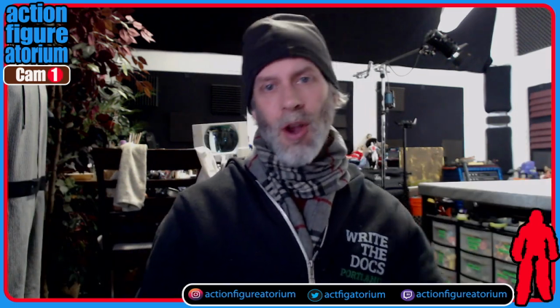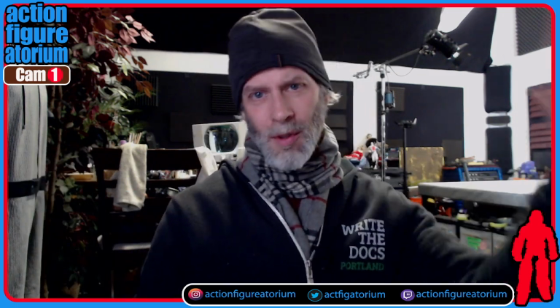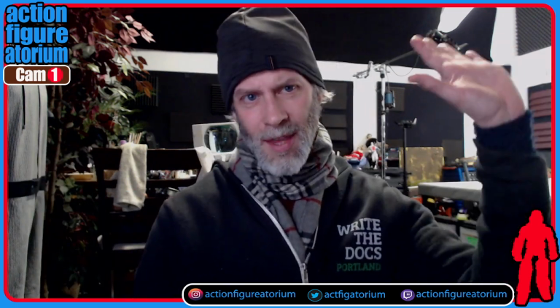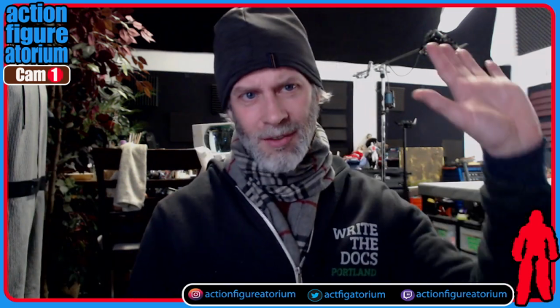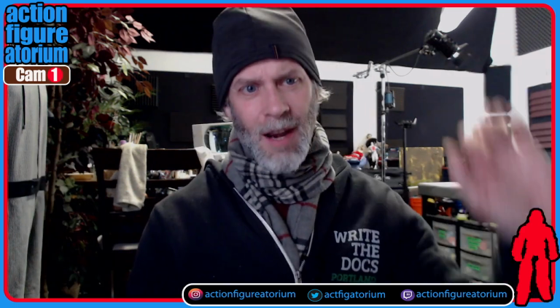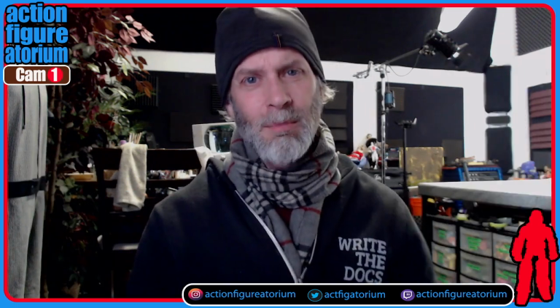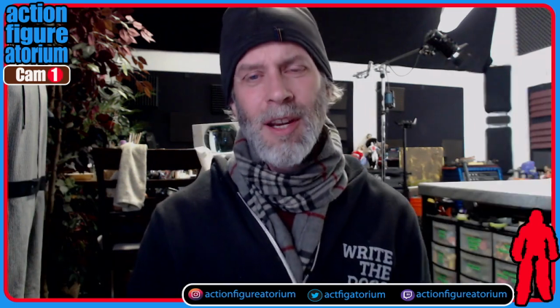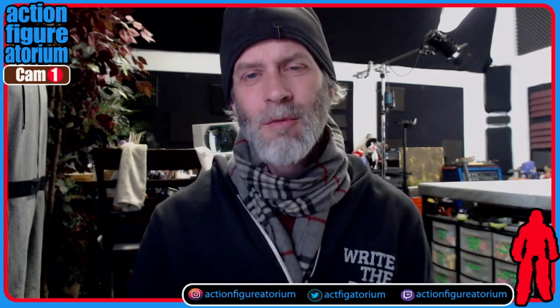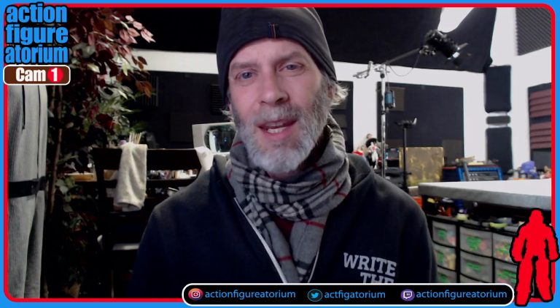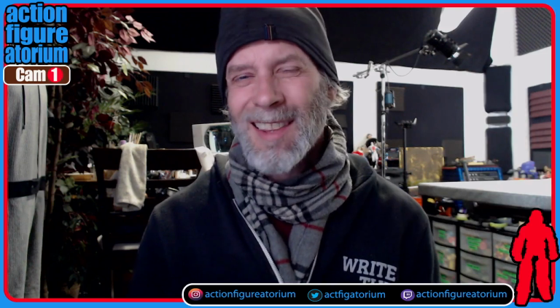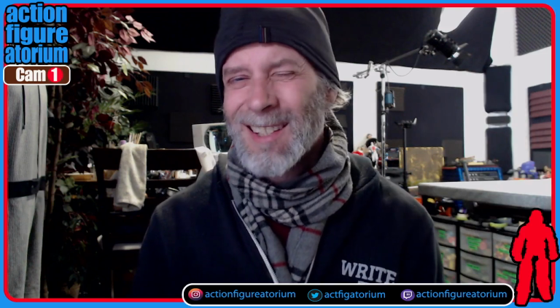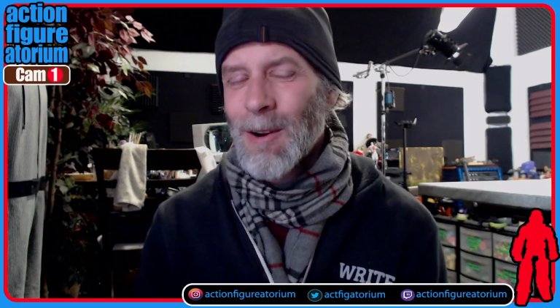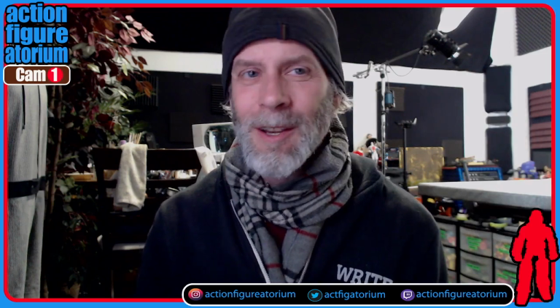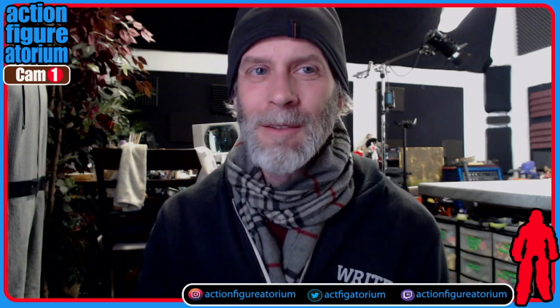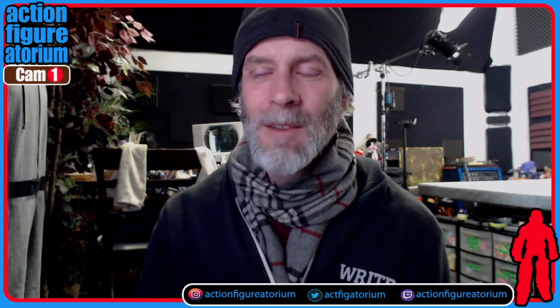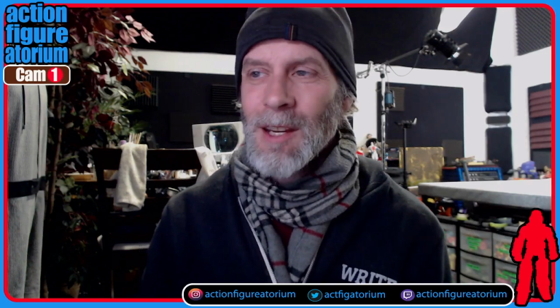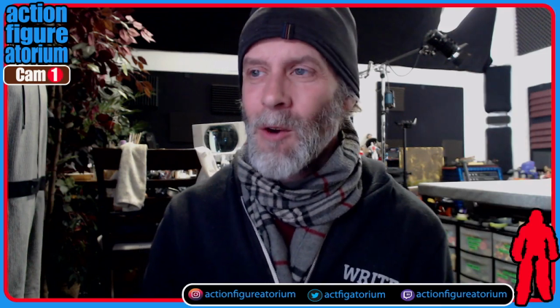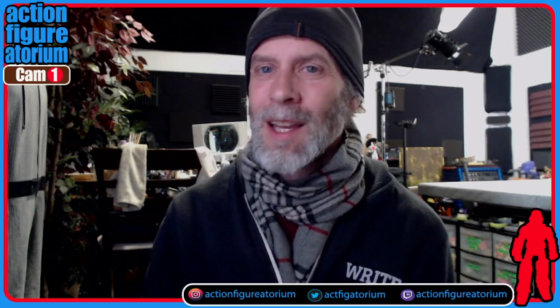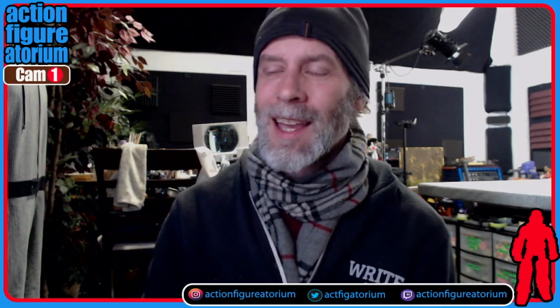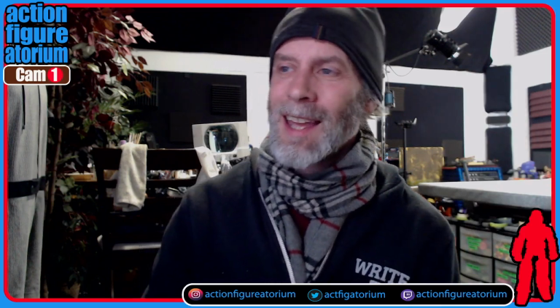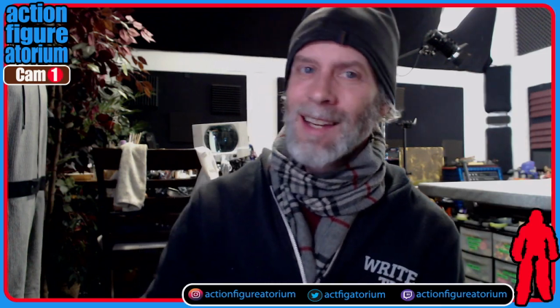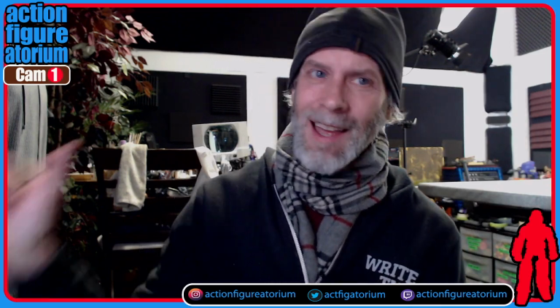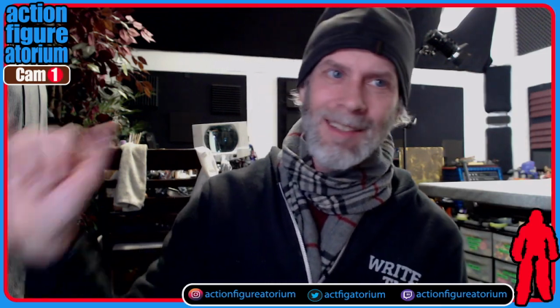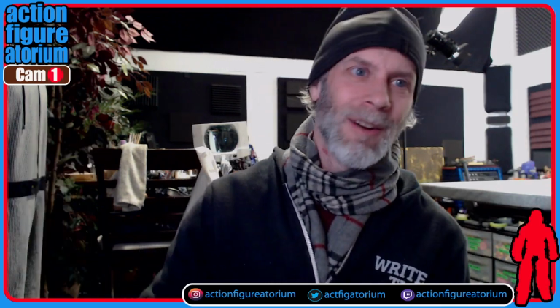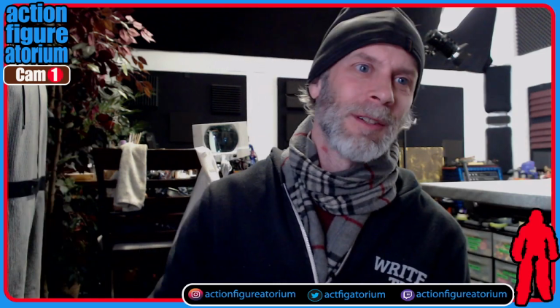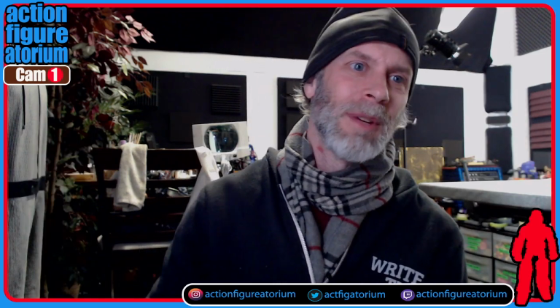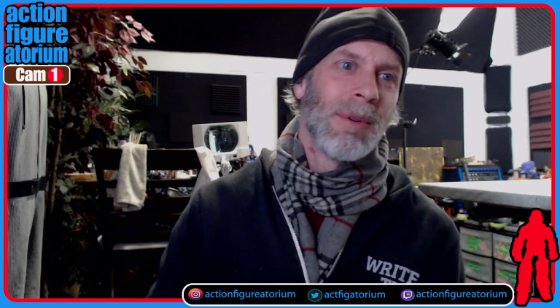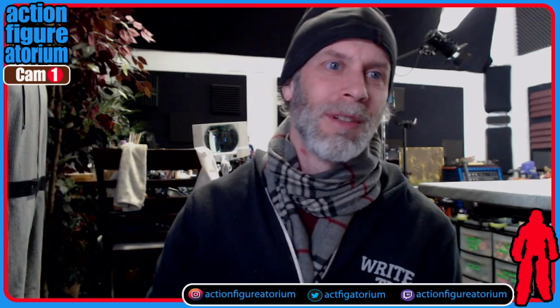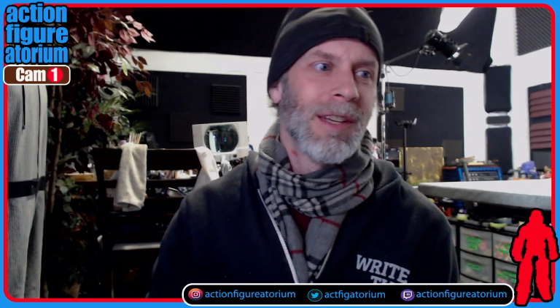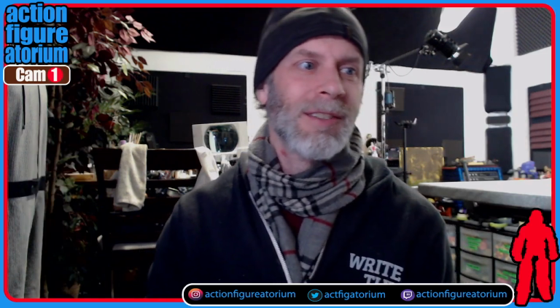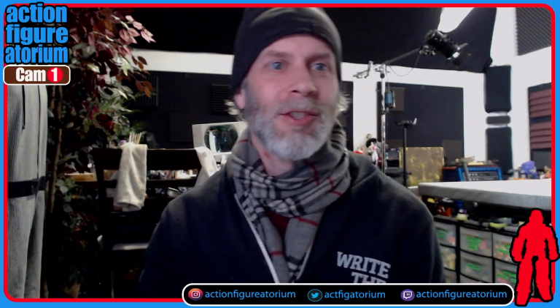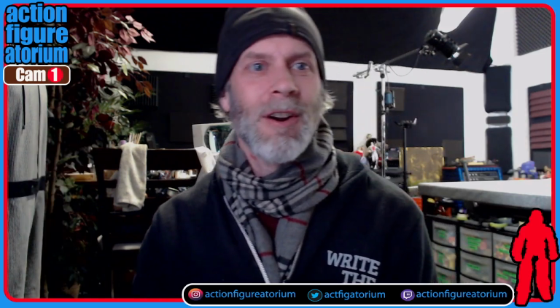Thanks to everybody who made it this far in the video. And as always, people, stay charged.